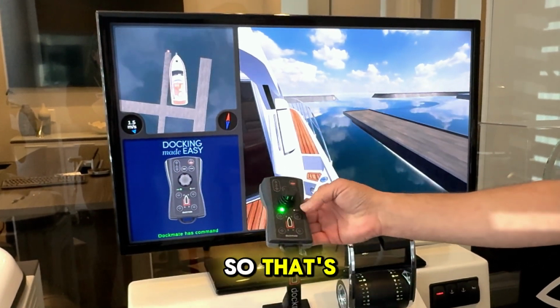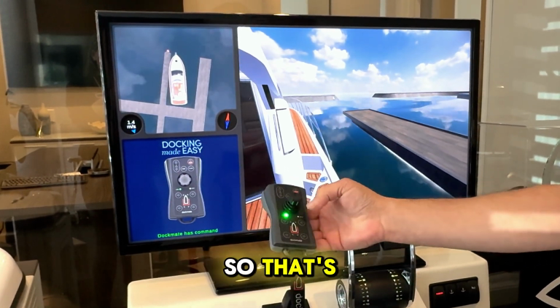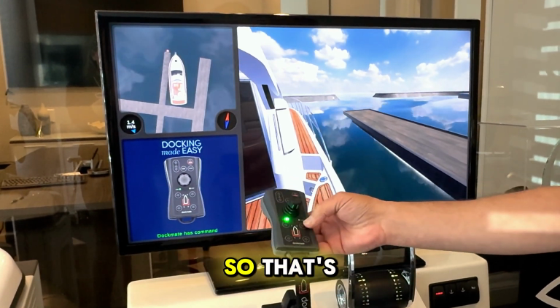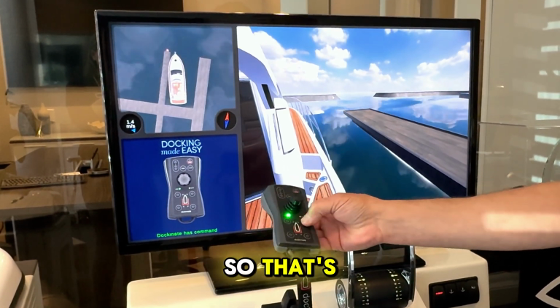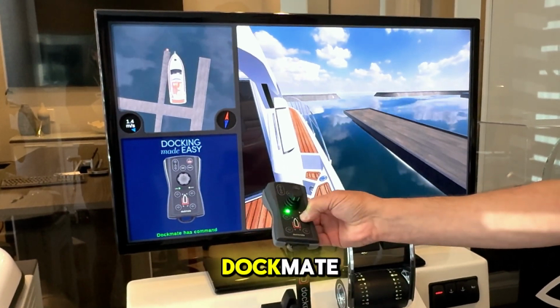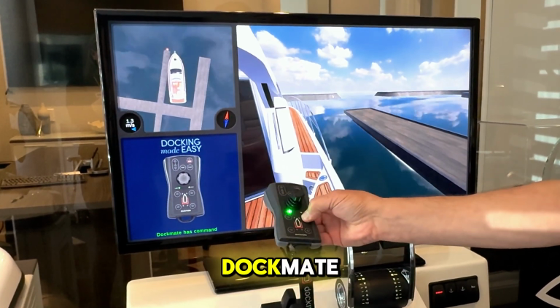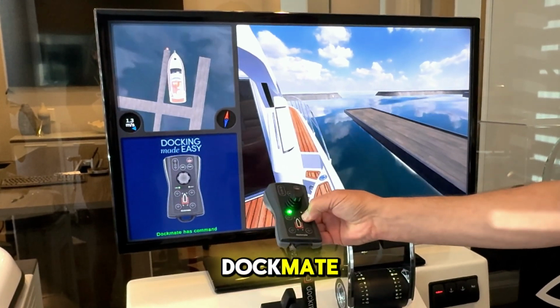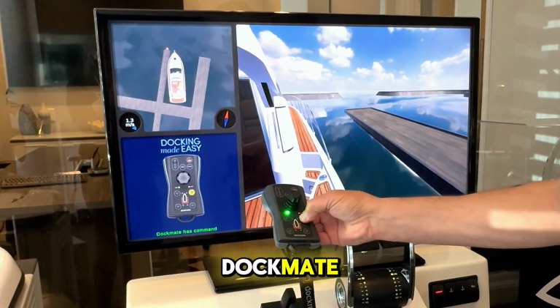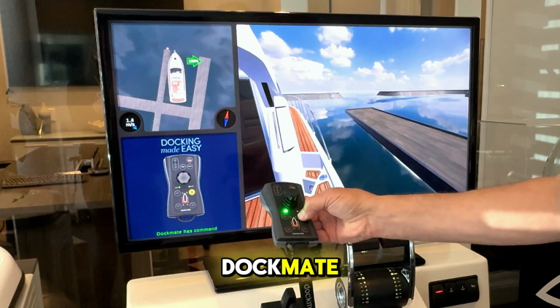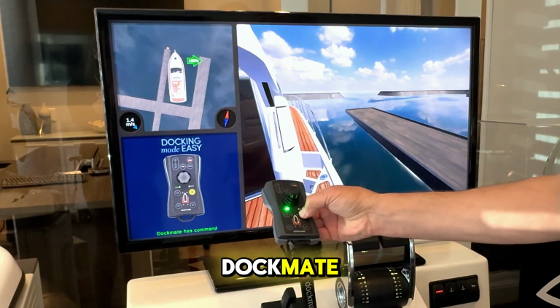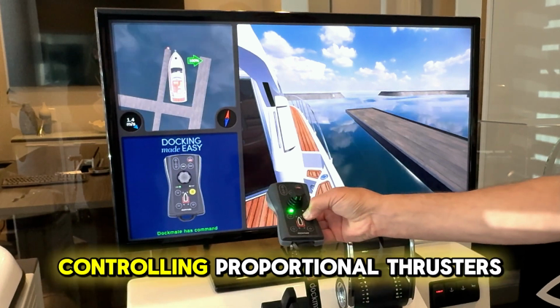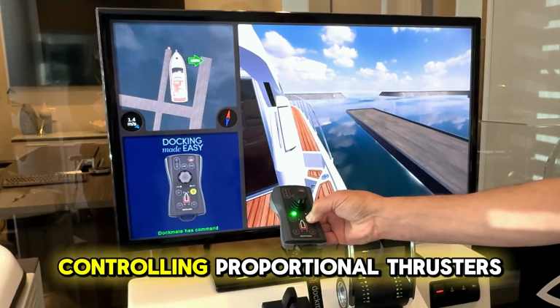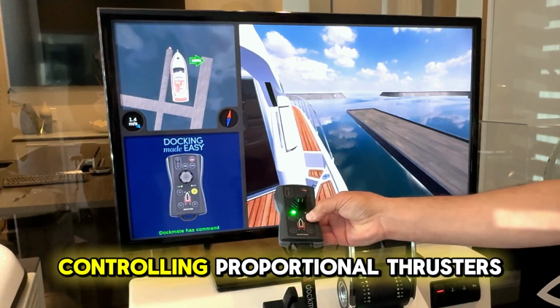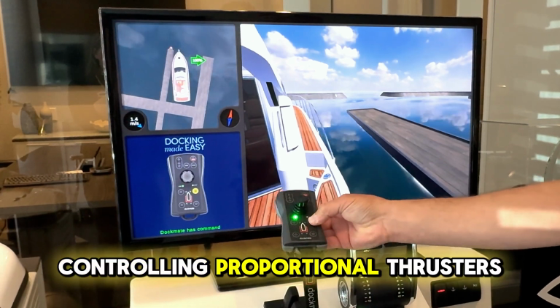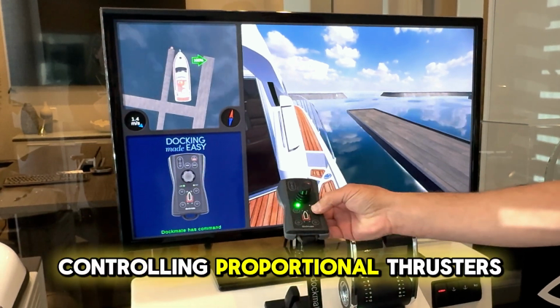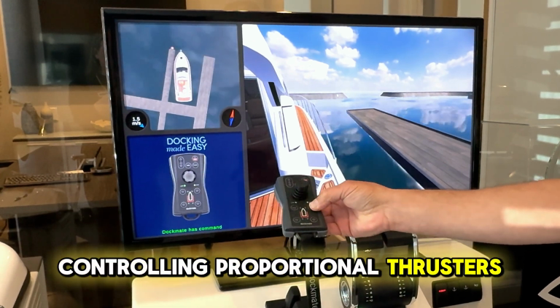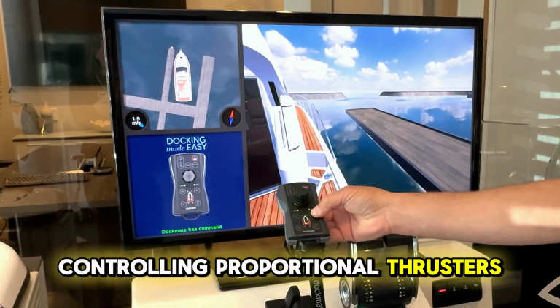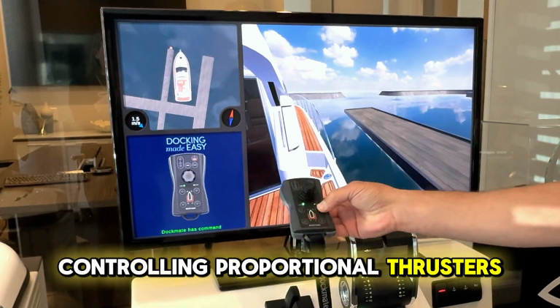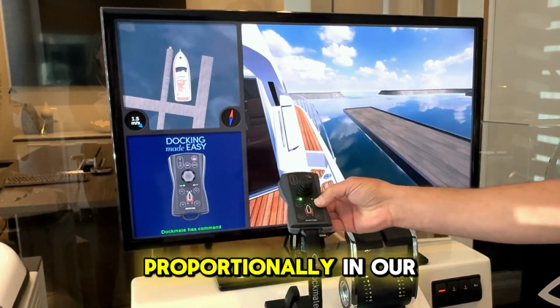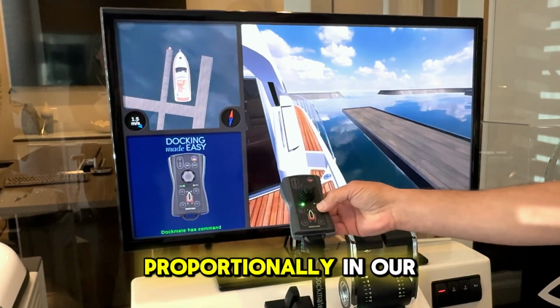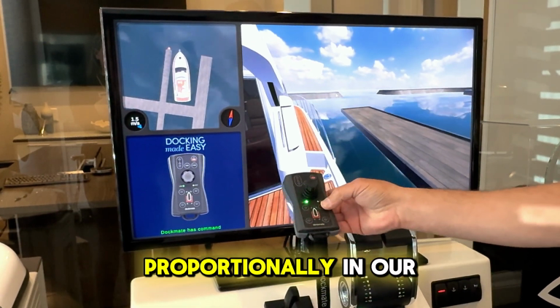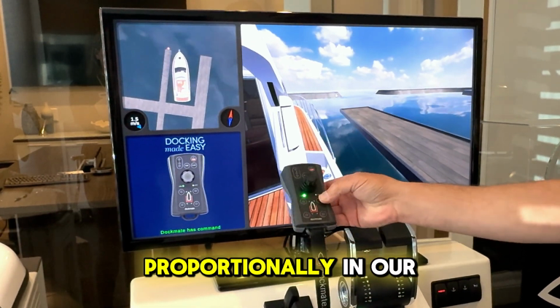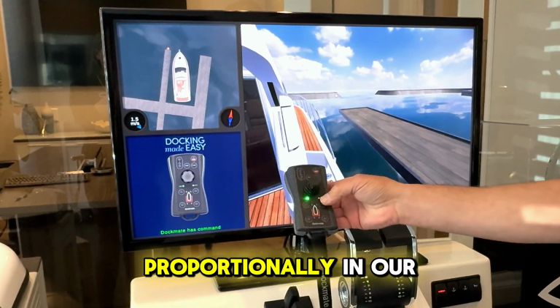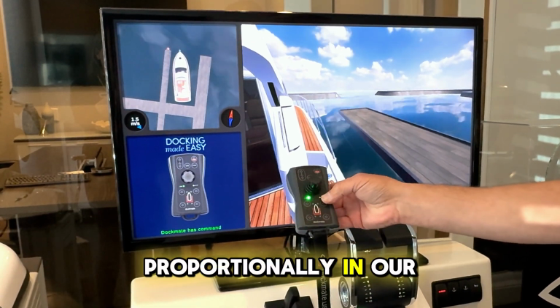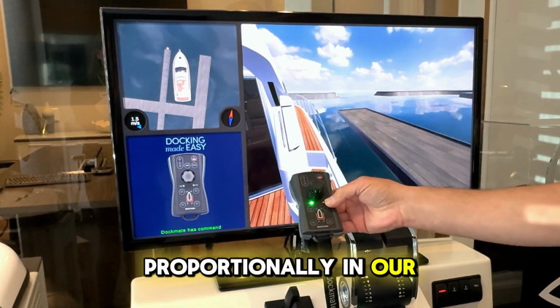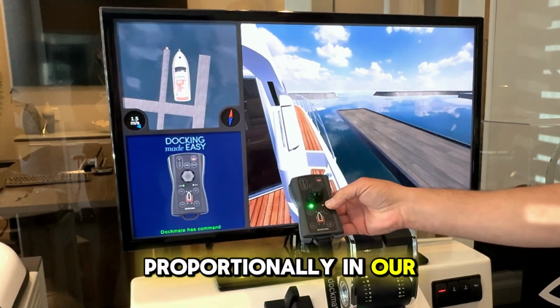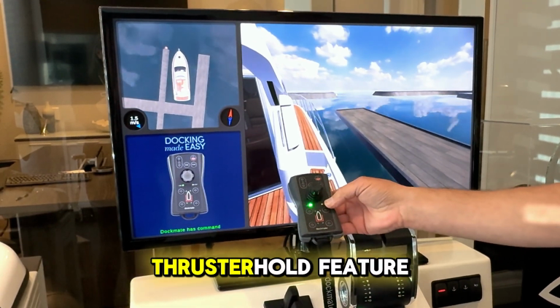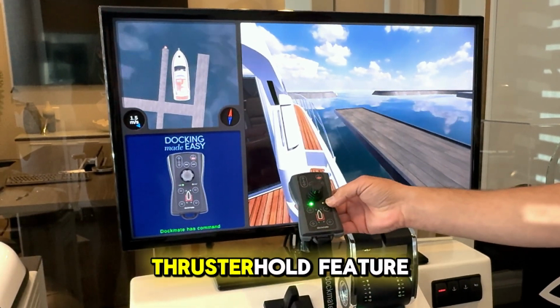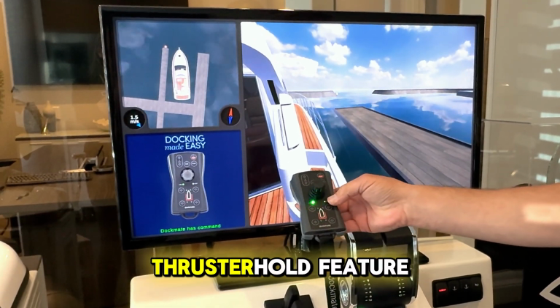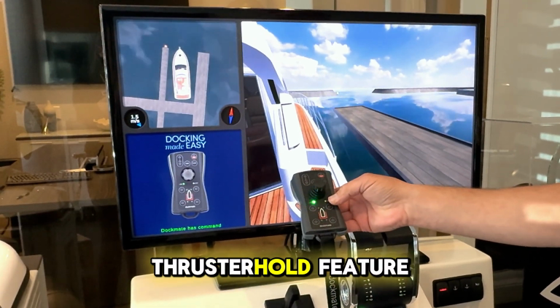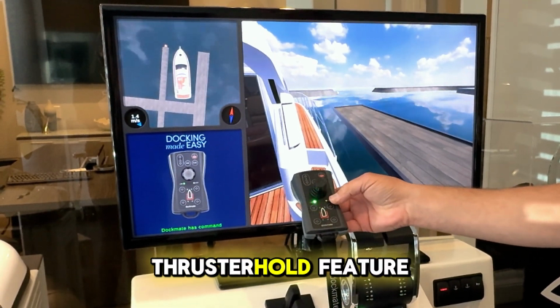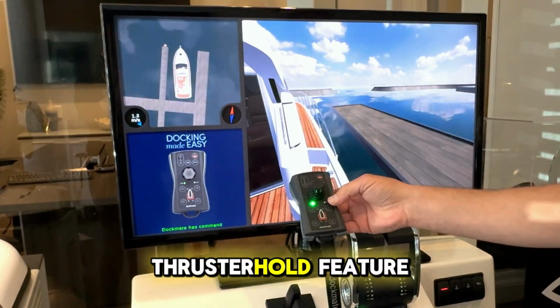So that's Dockmate controlling proportional thrusters proportionally, and our thruster hold feature.